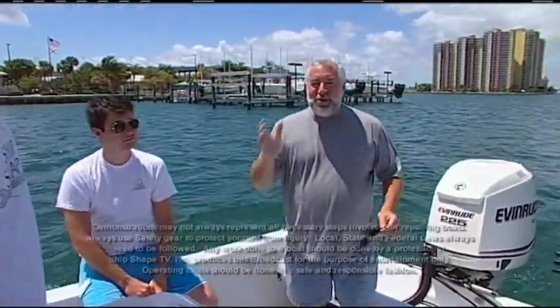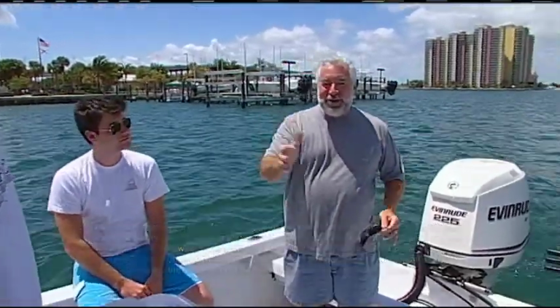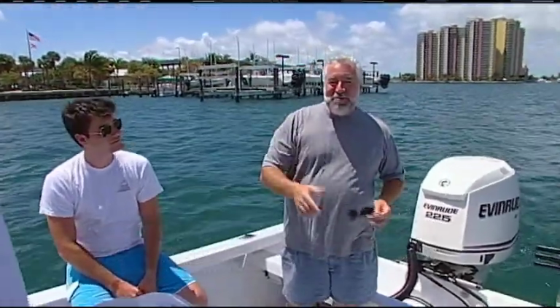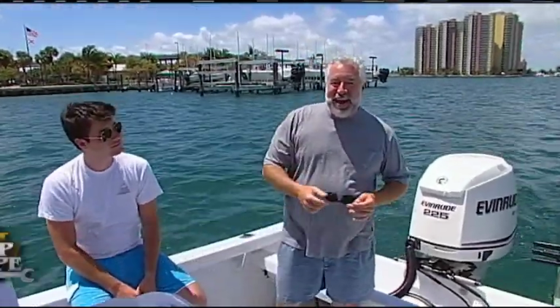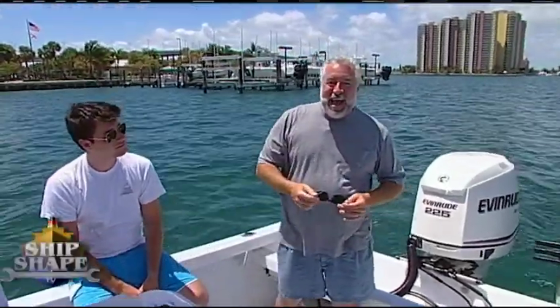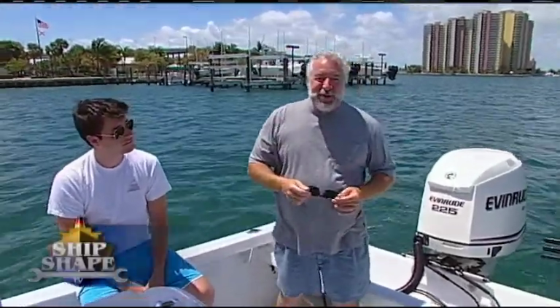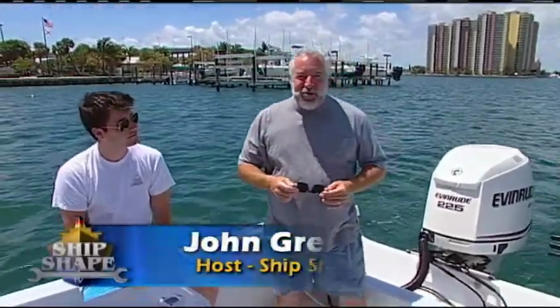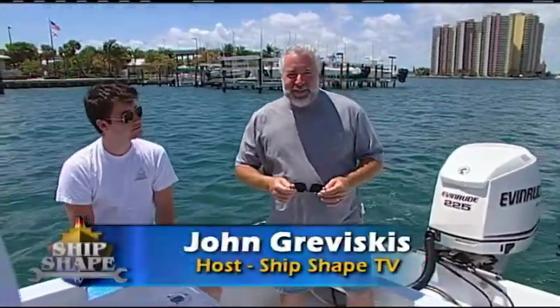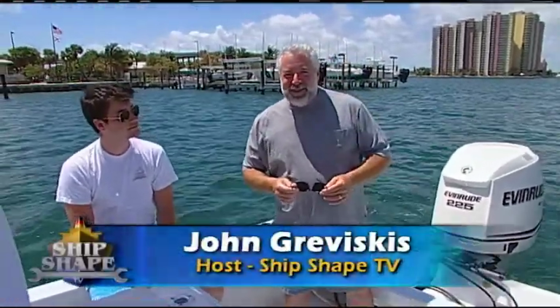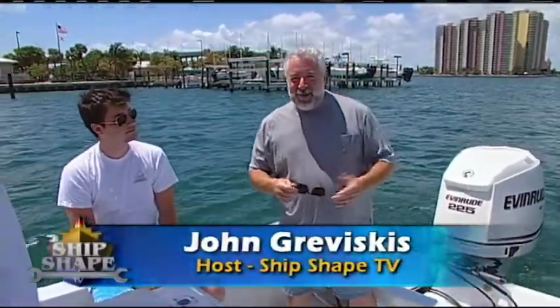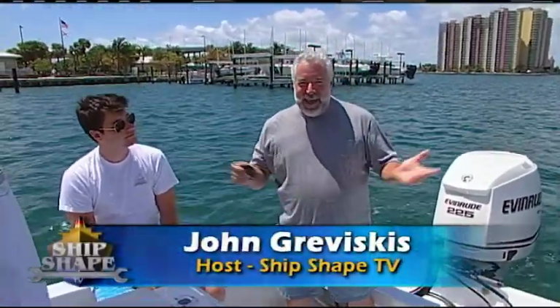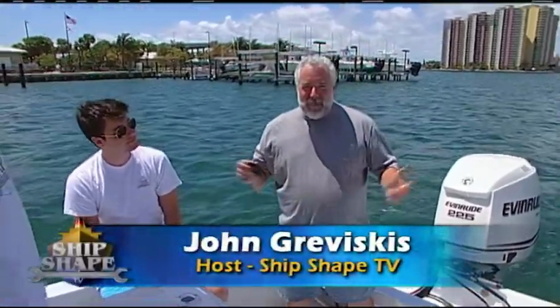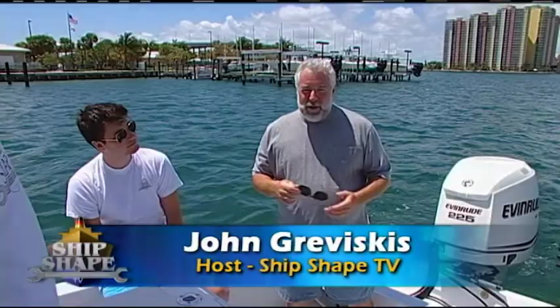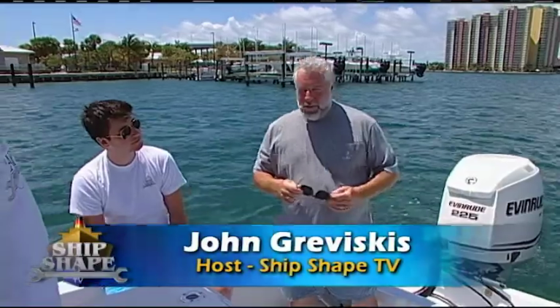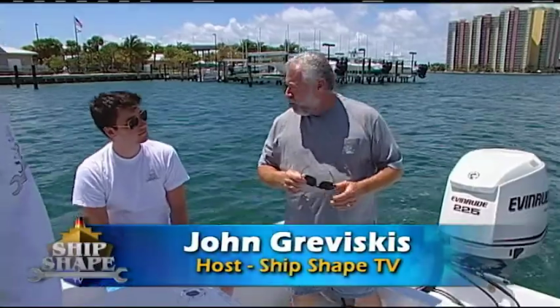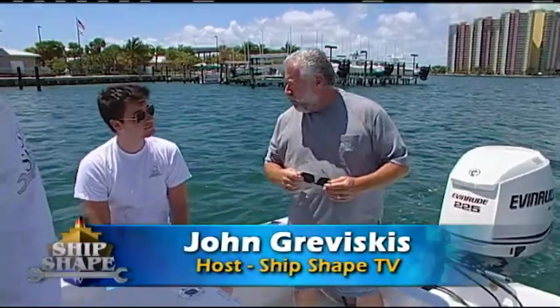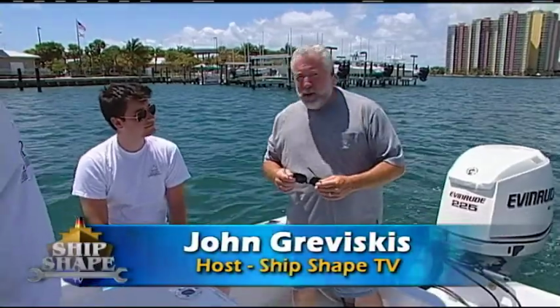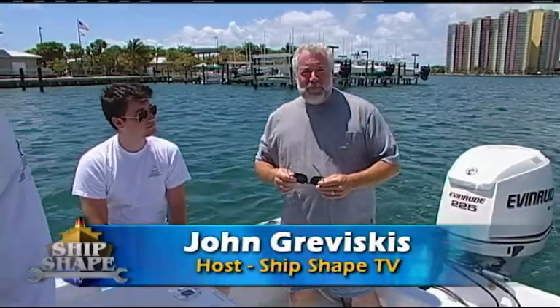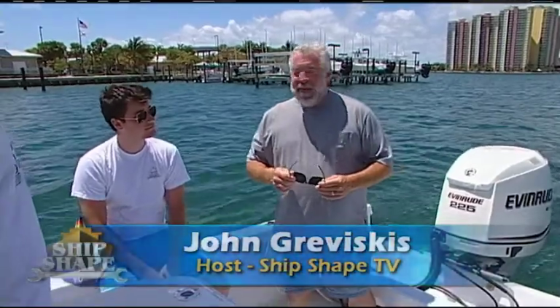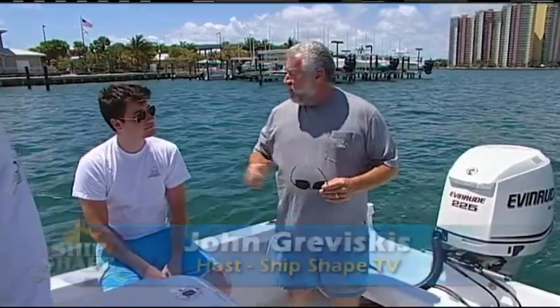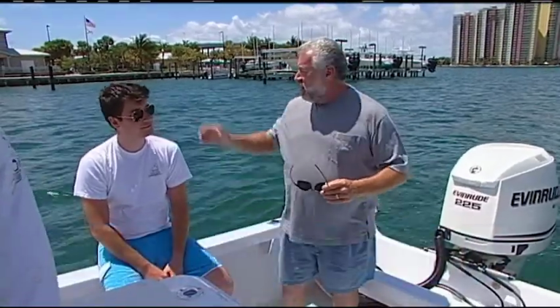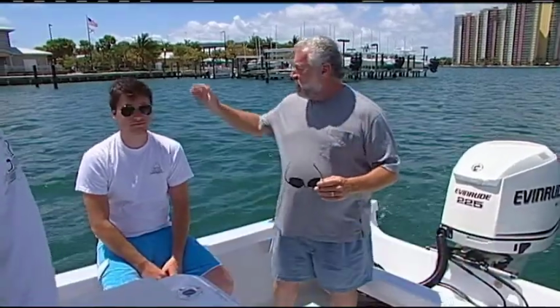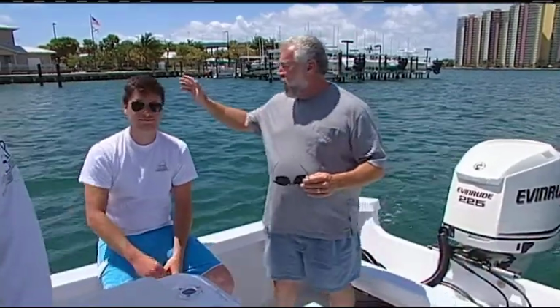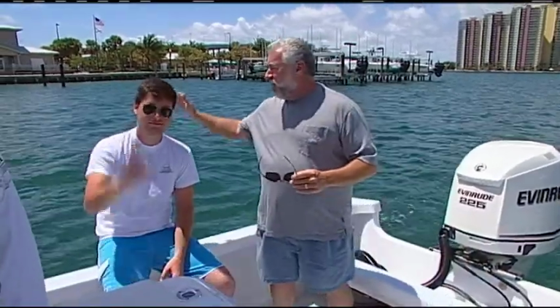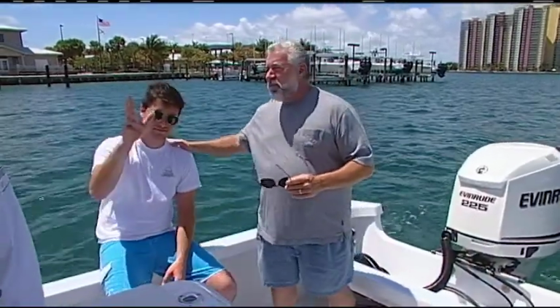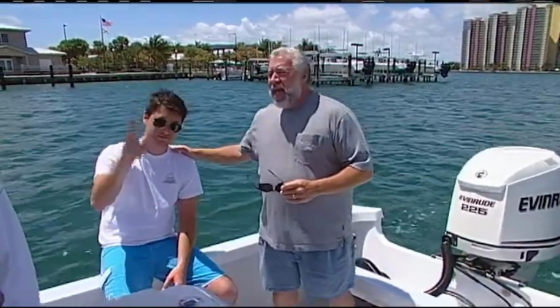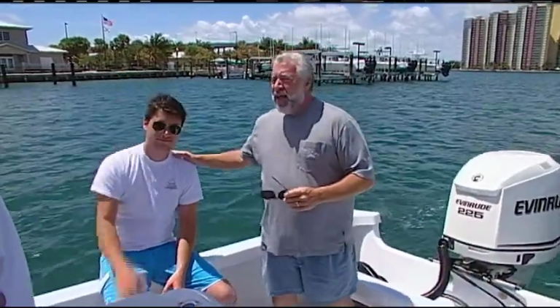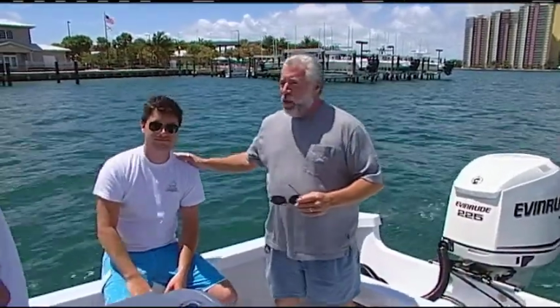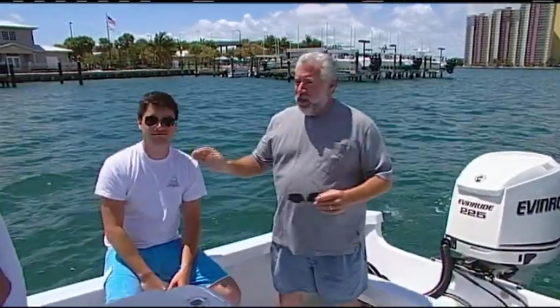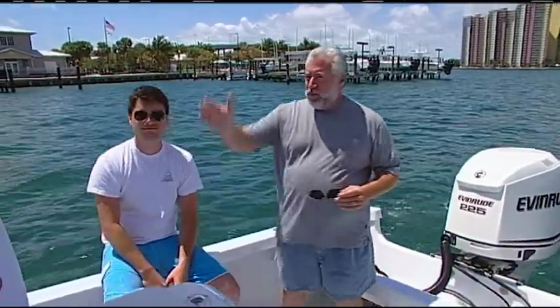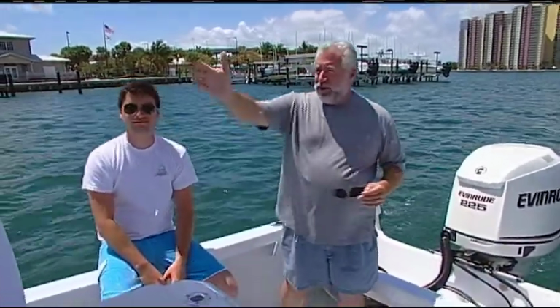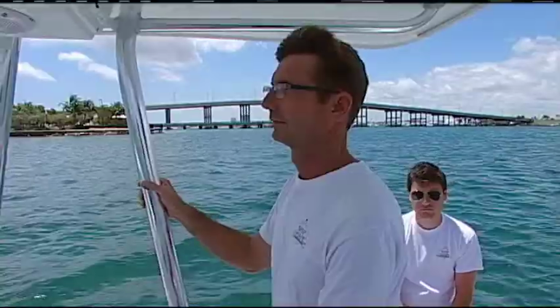Good deal you made it. I'm John Braviscus. It's great to have you back aboard the boat. This is my son Jonathan, as well as Burt Dell.